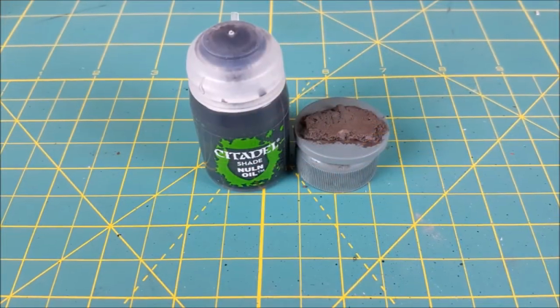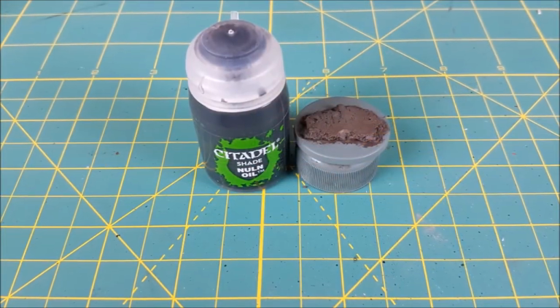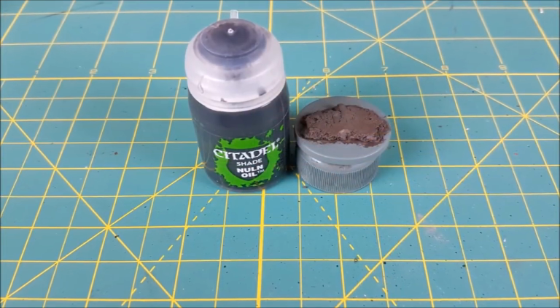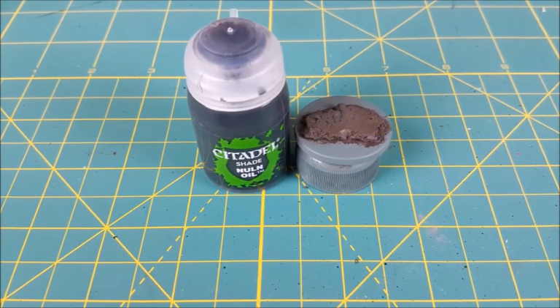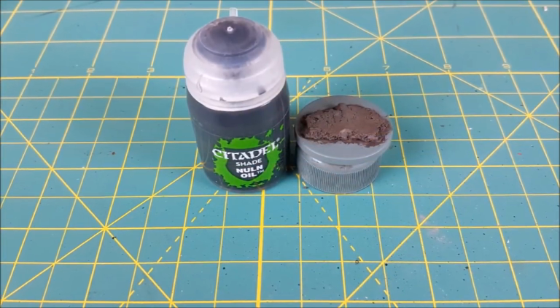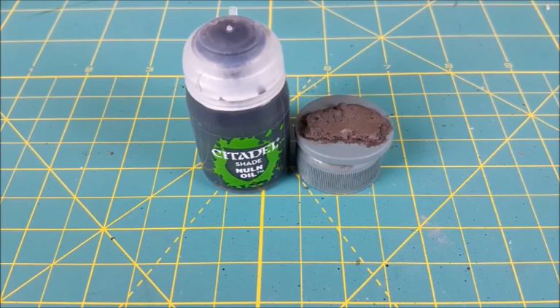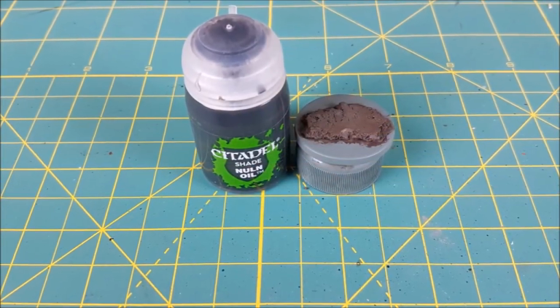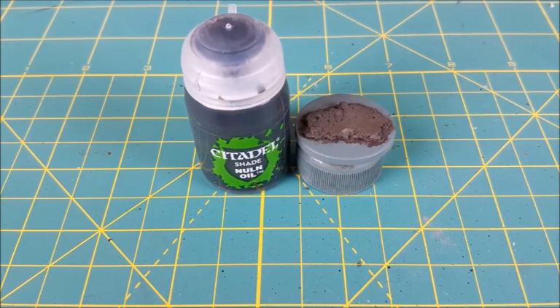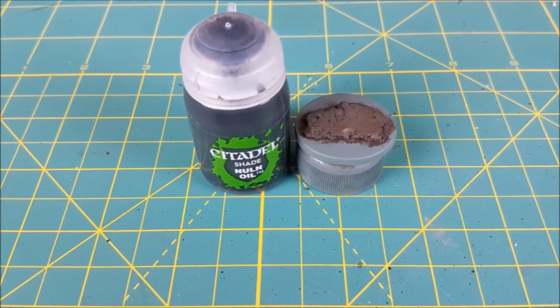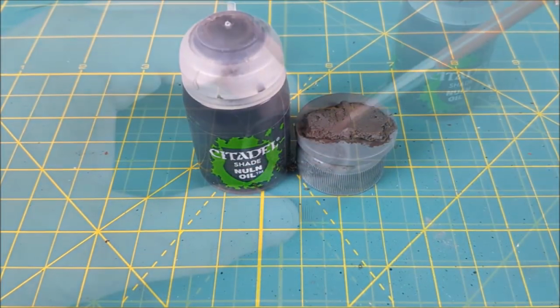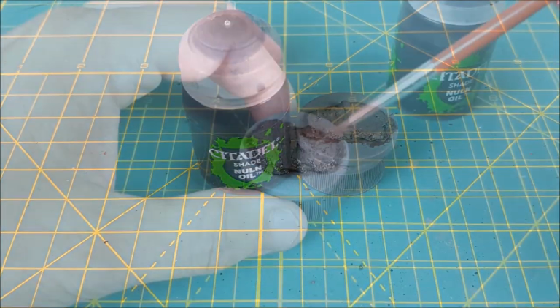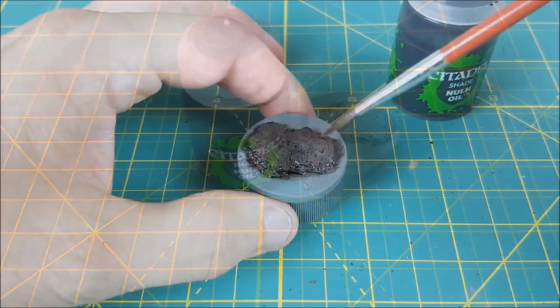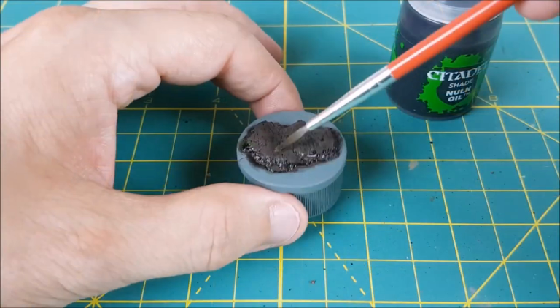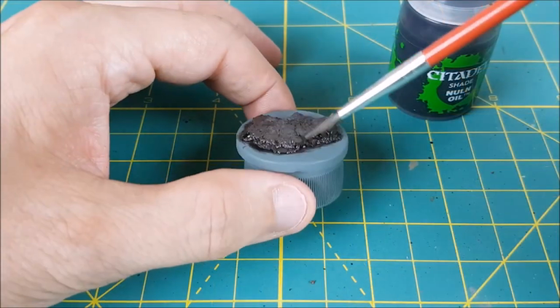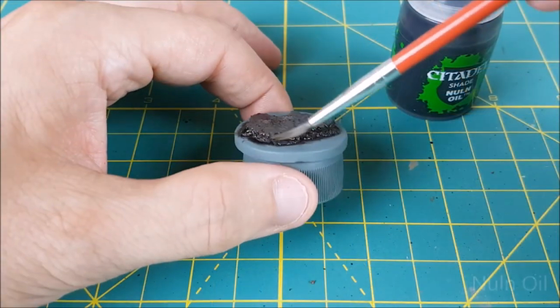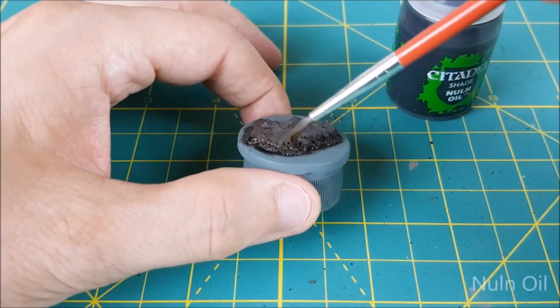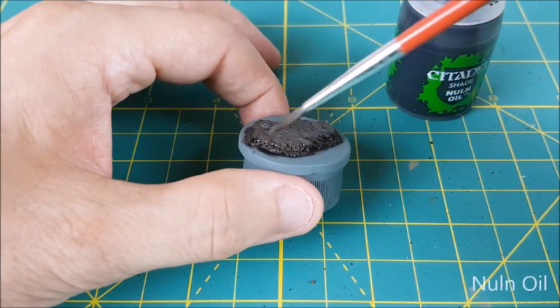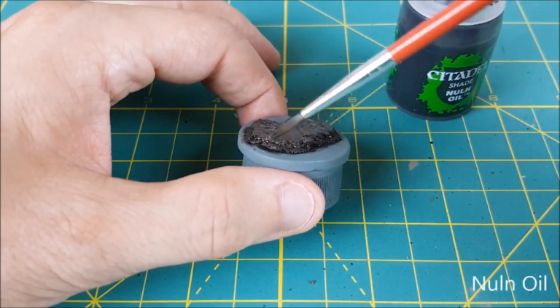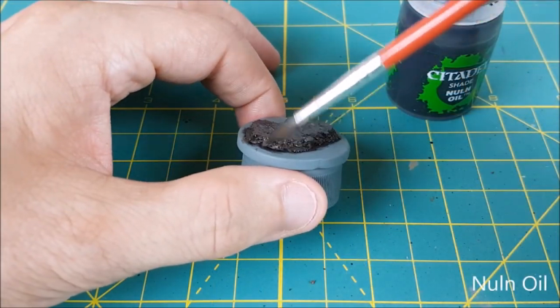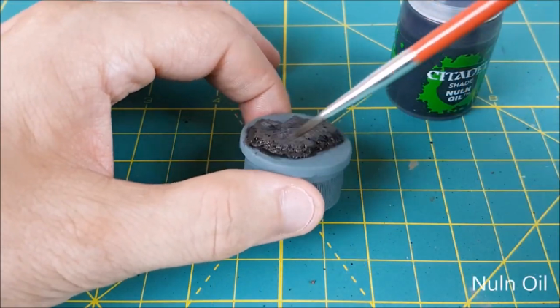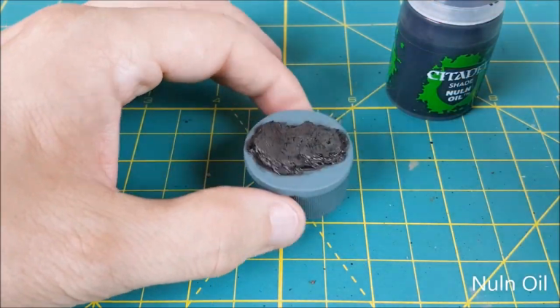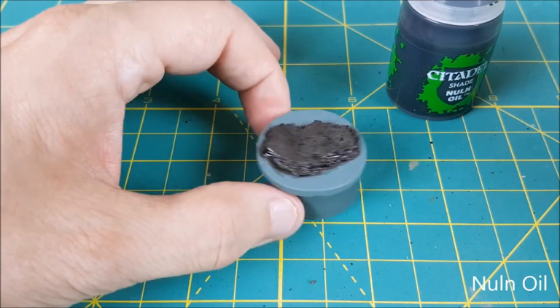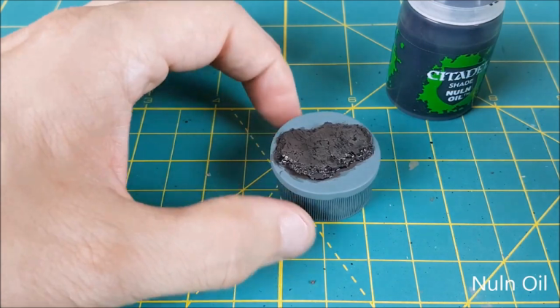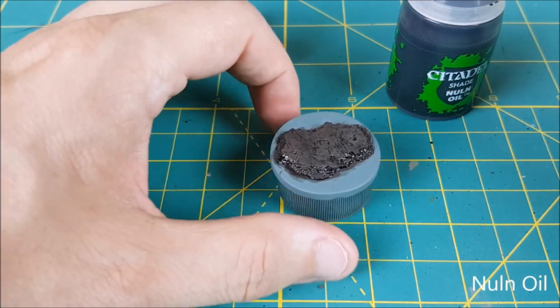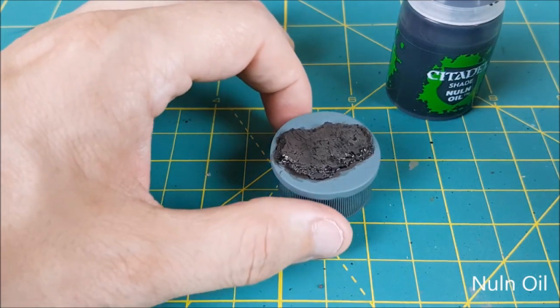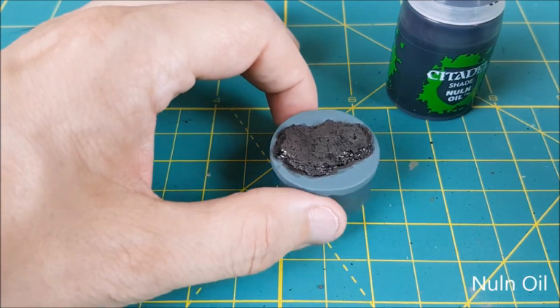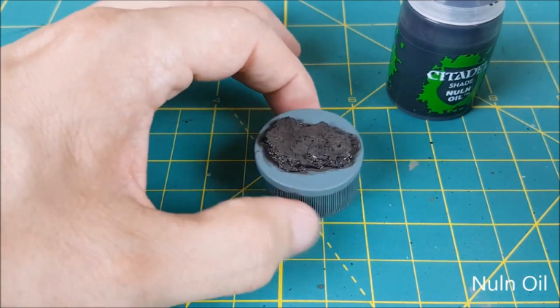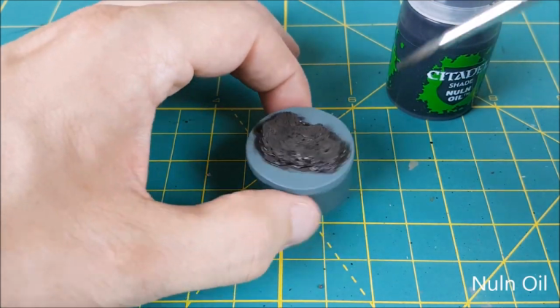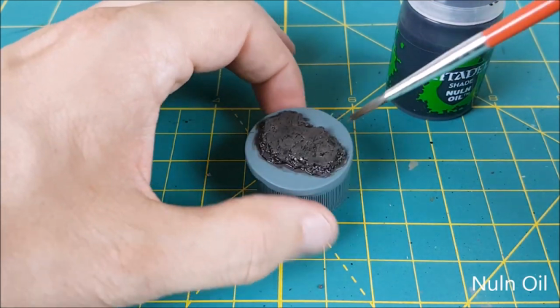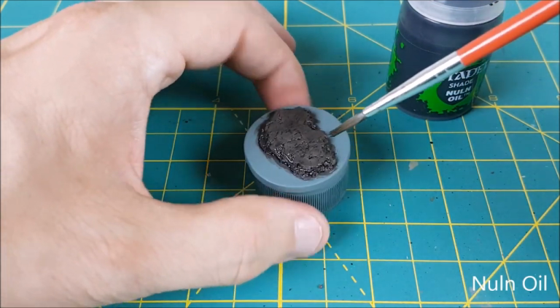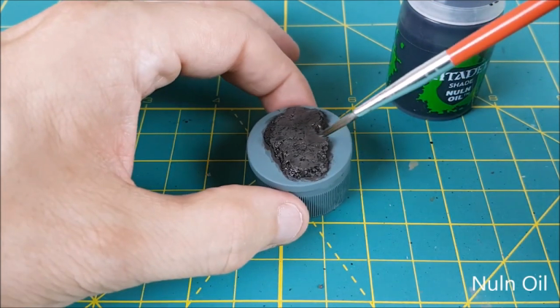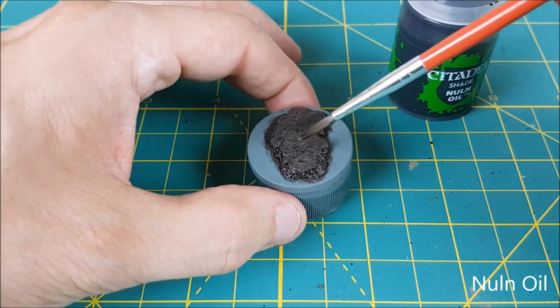Once that's dry, I'm covering the dirt mound with a layer of Nuln Oil, just to get a bit of shadow into all the cracks and crevices.